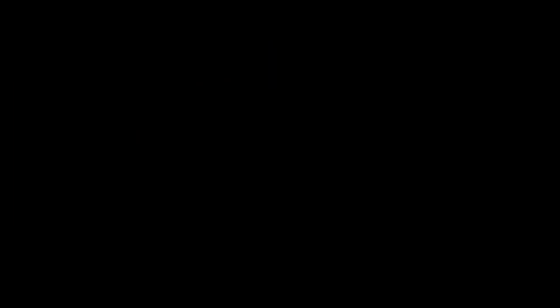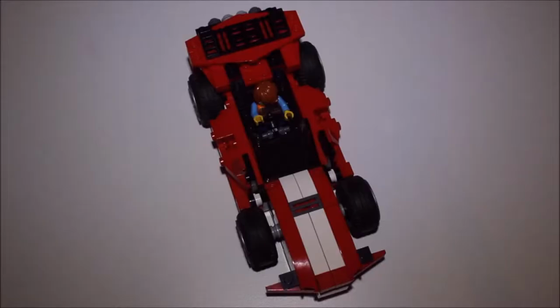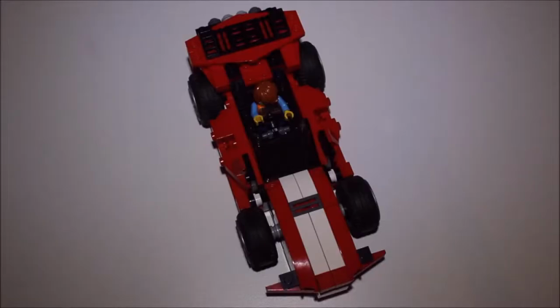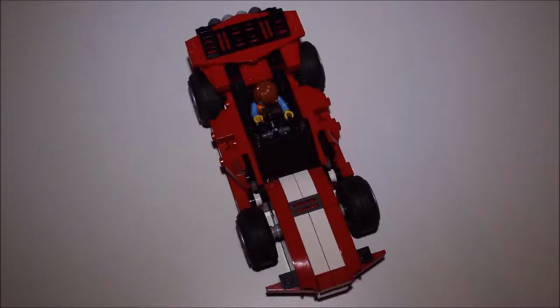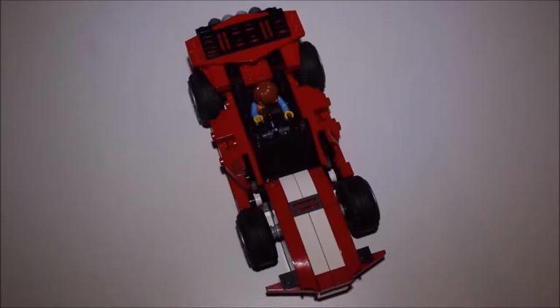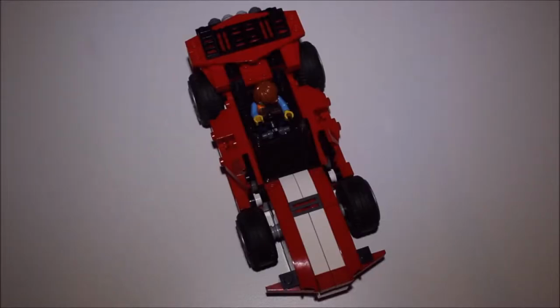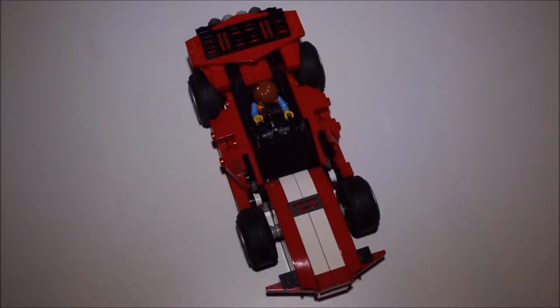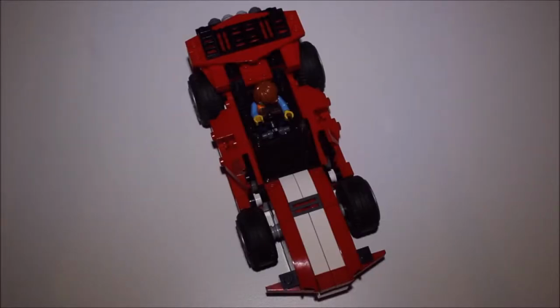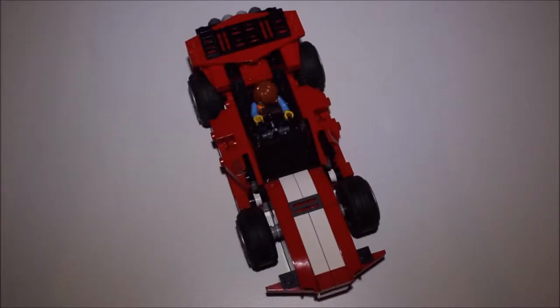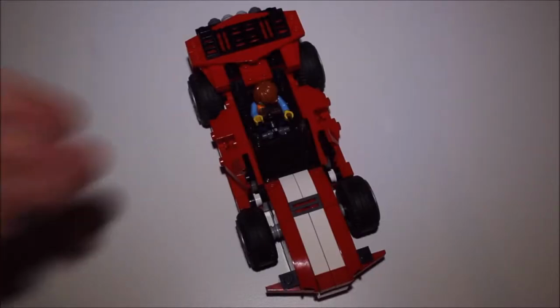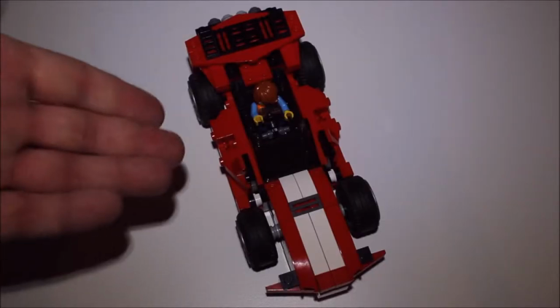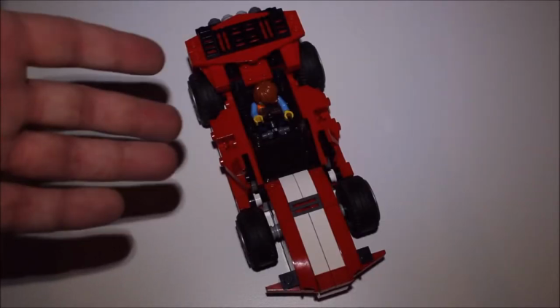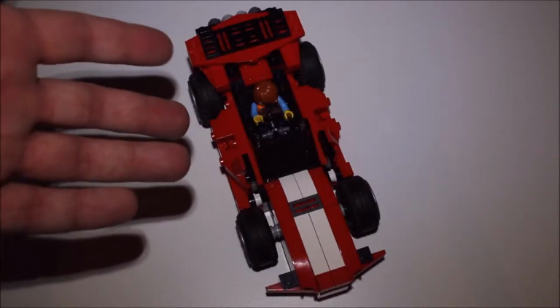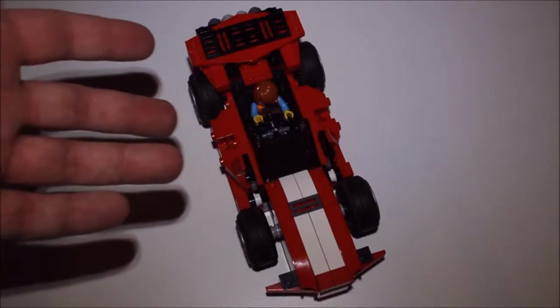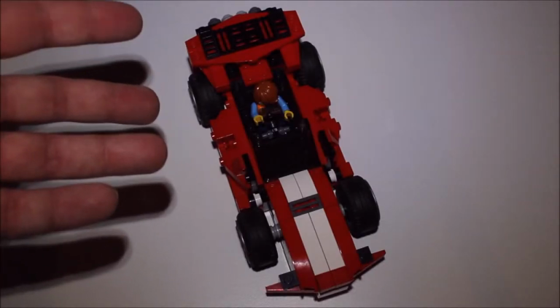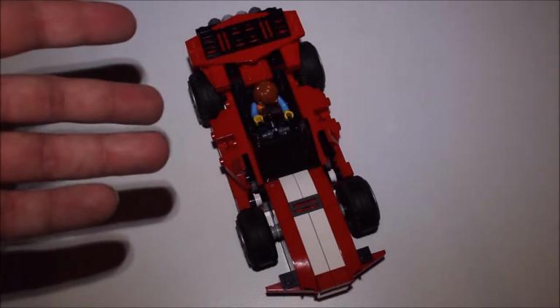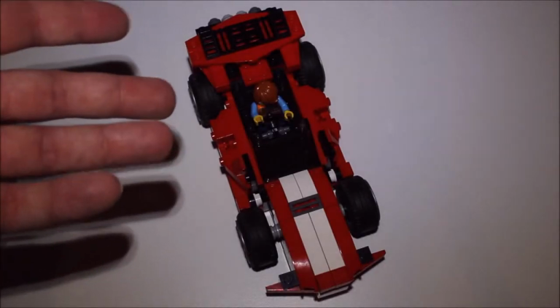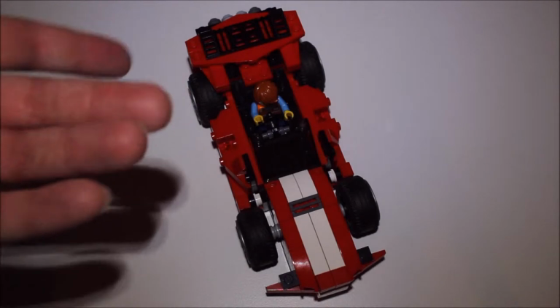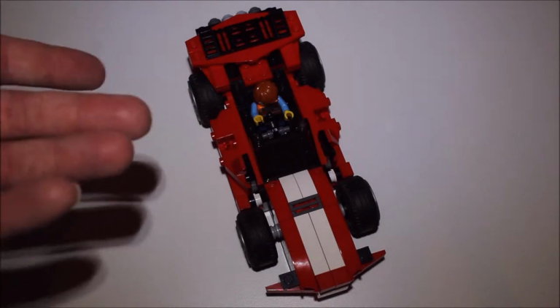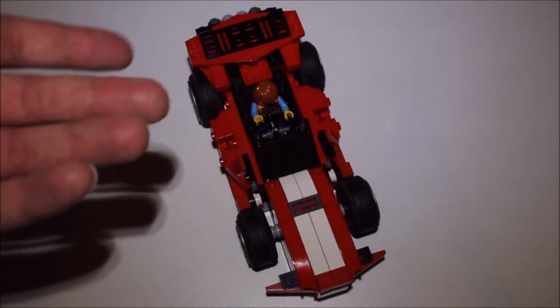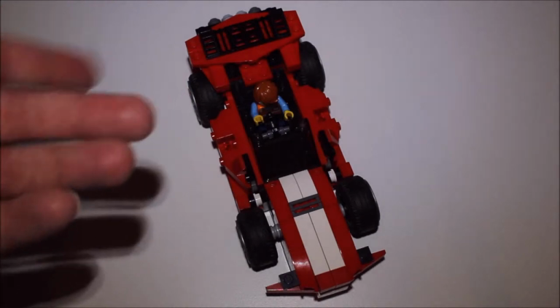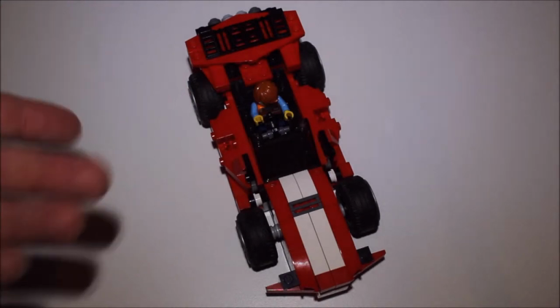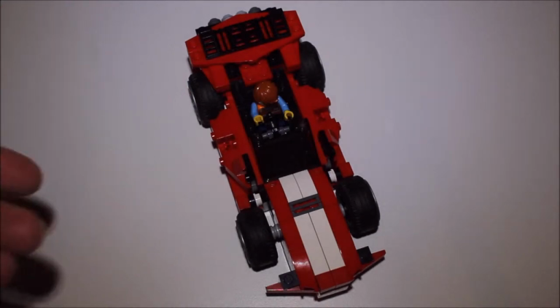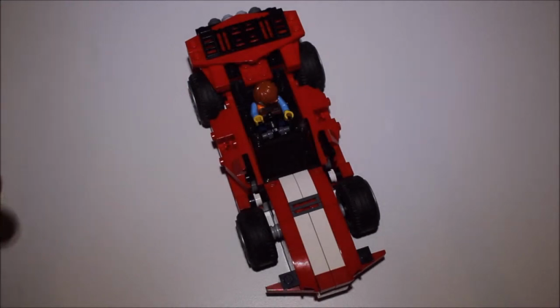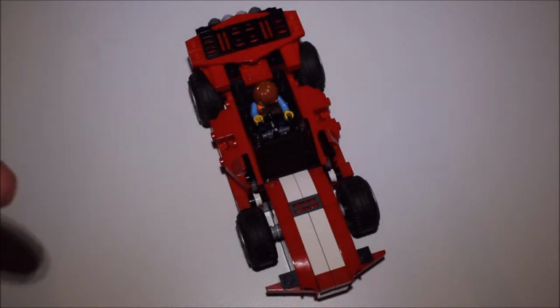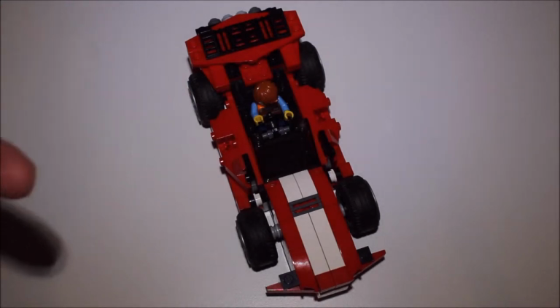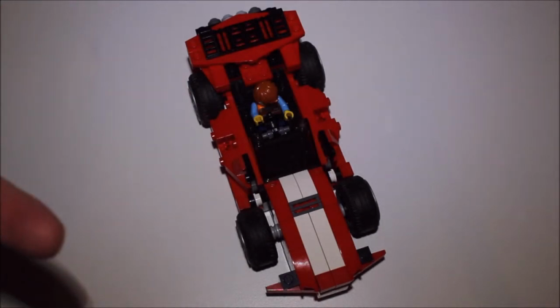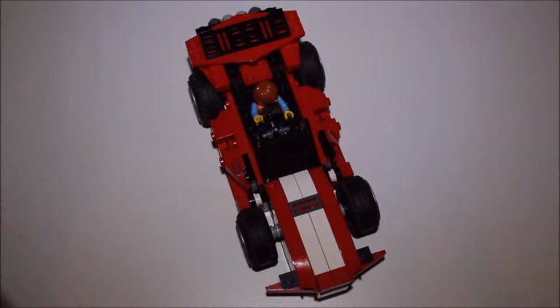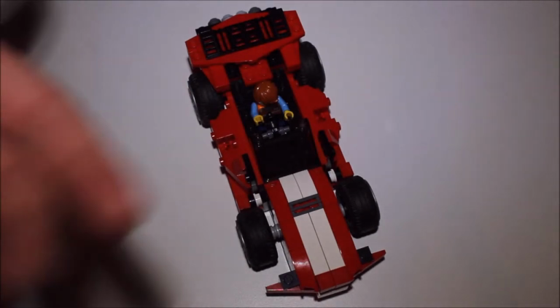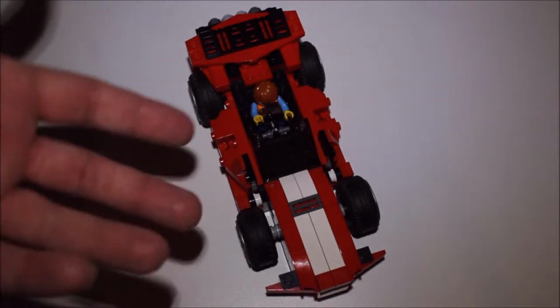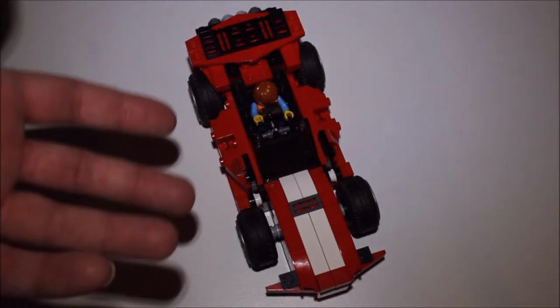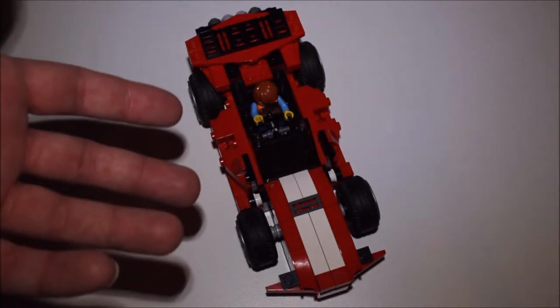Hey there! Can you guess what it is? Well, yeah, obviously it's Lego, but more accurately, can you guess what it was?